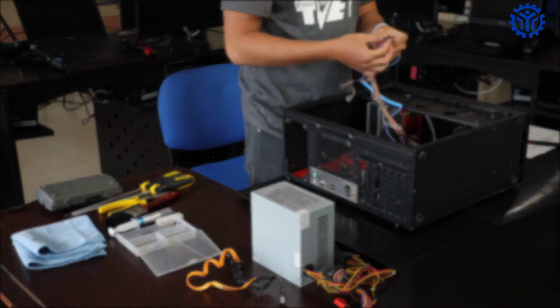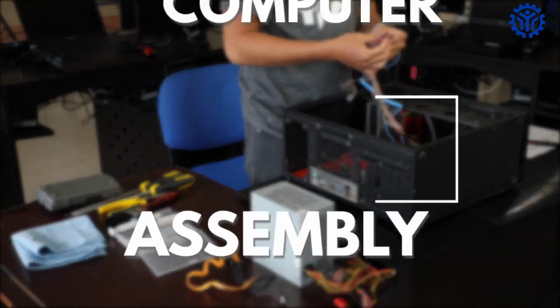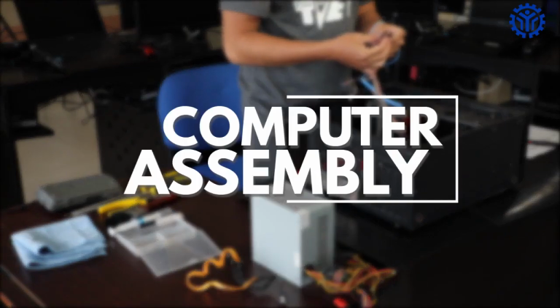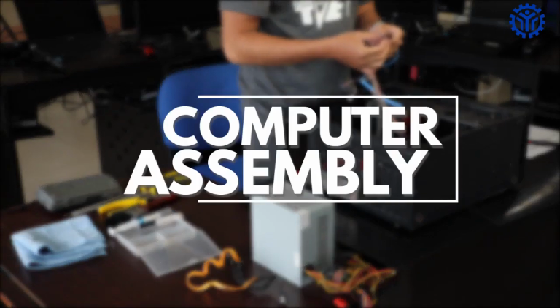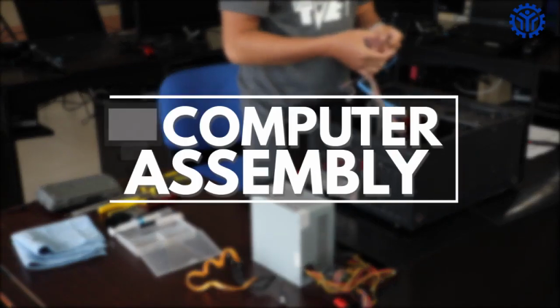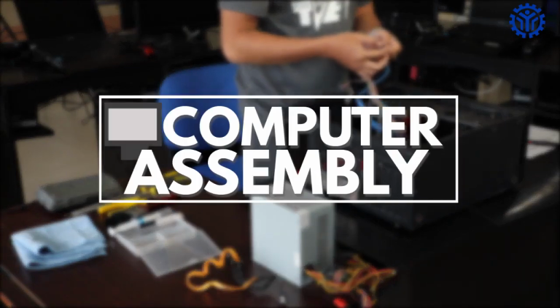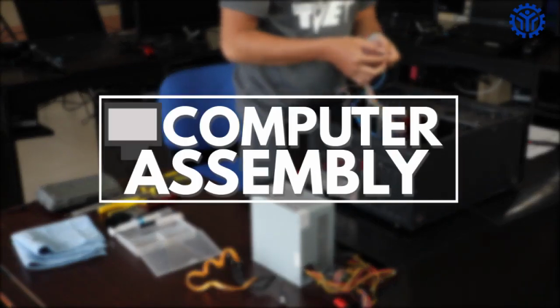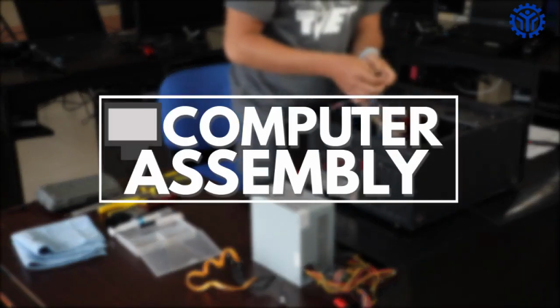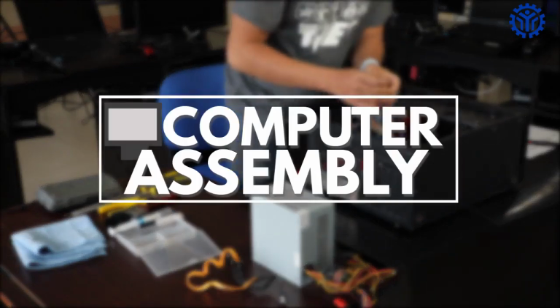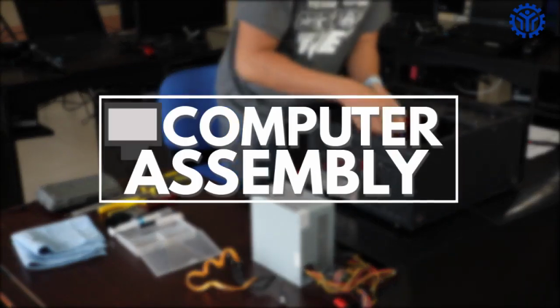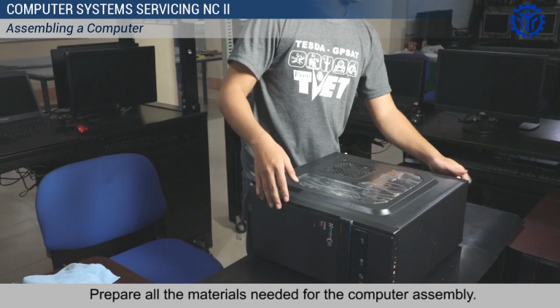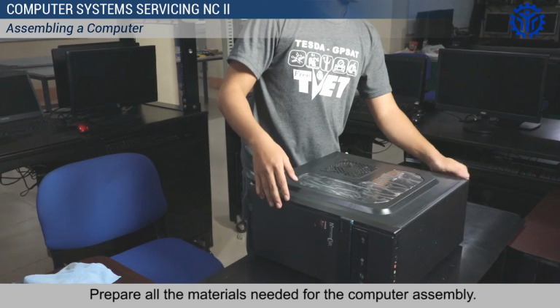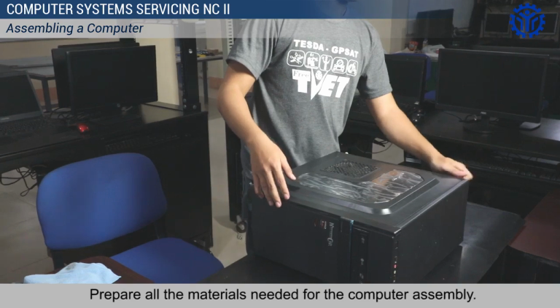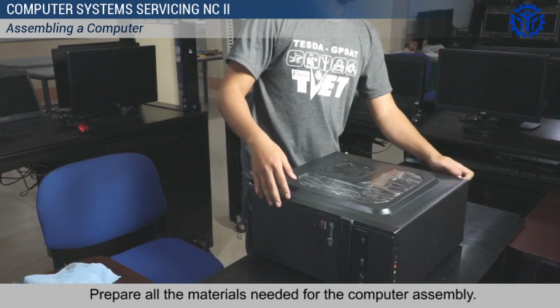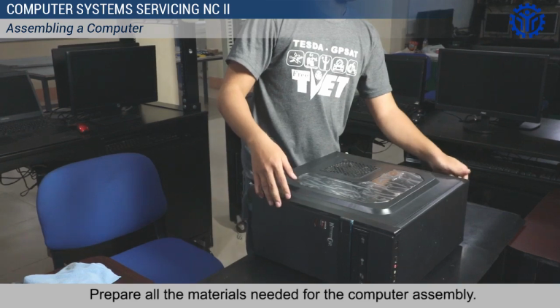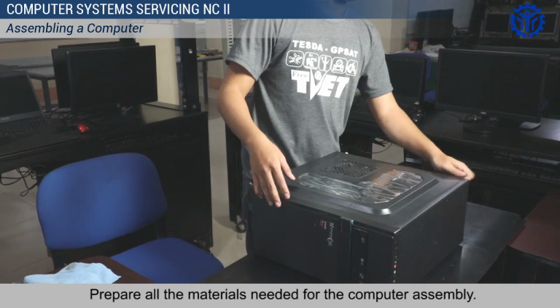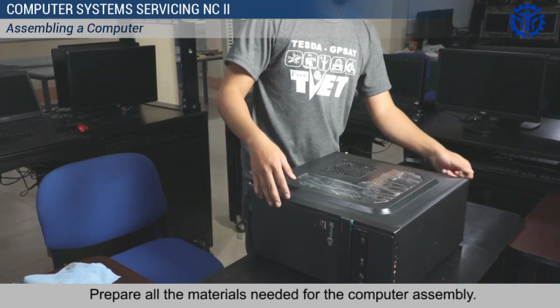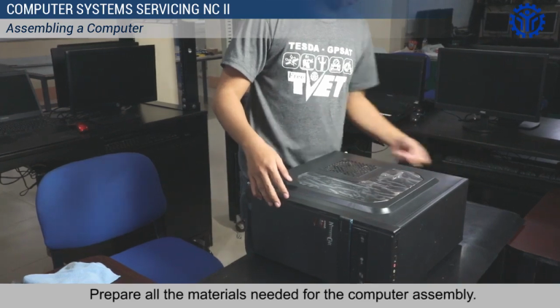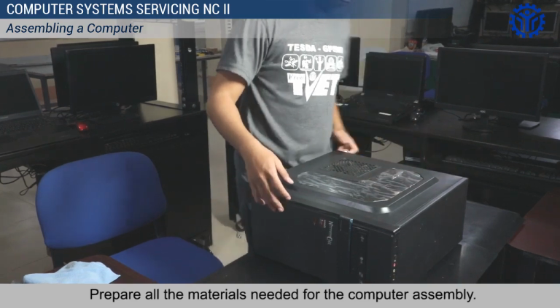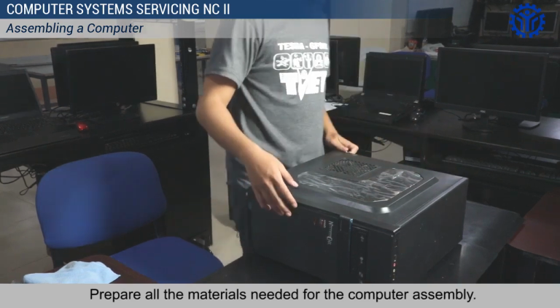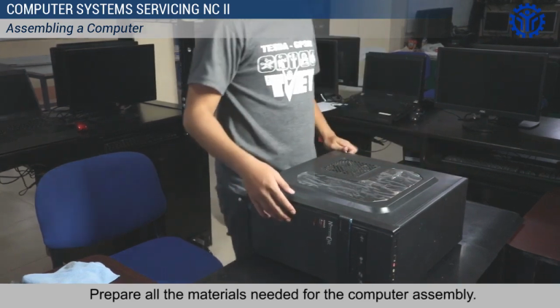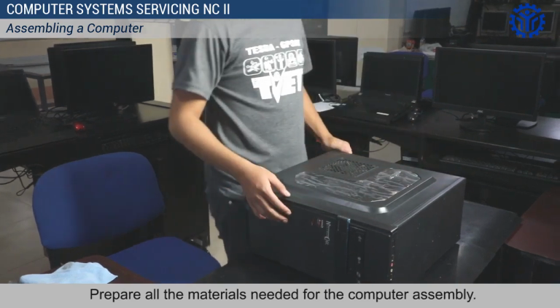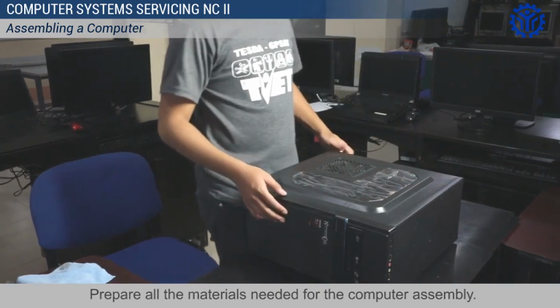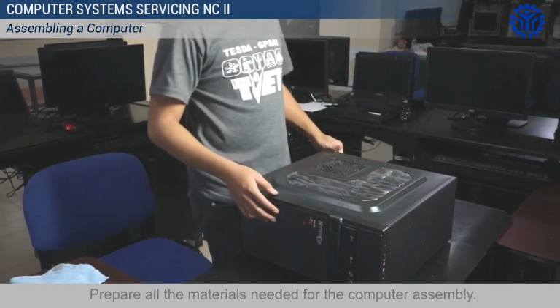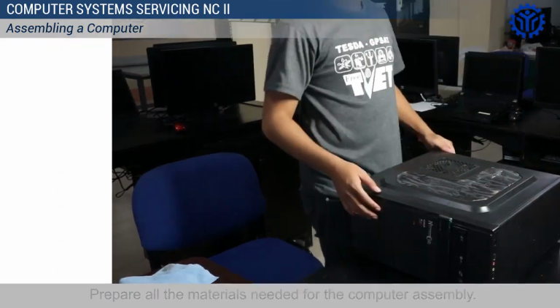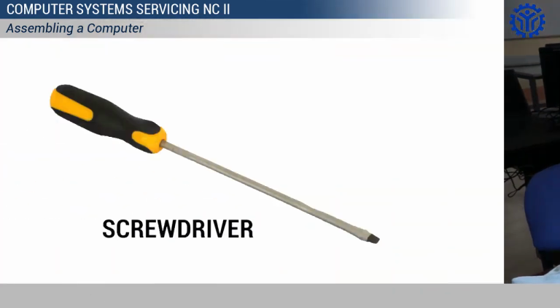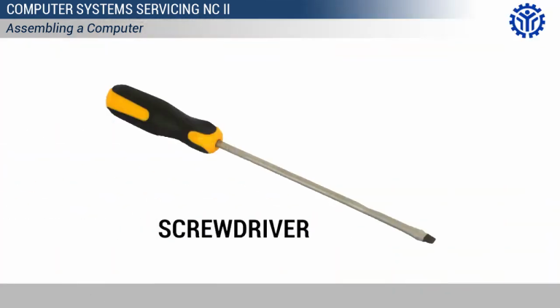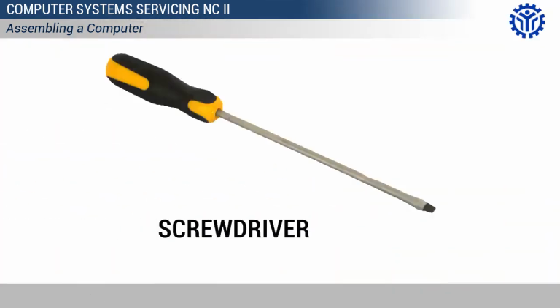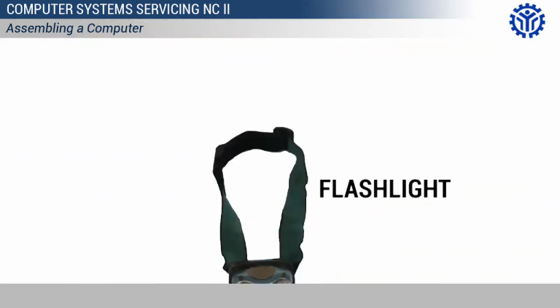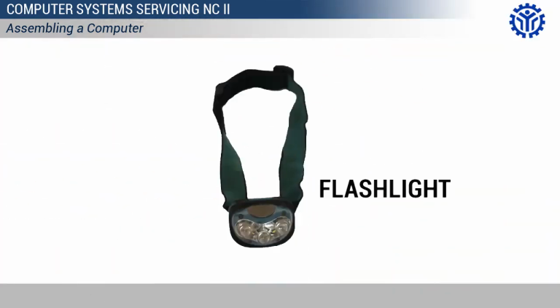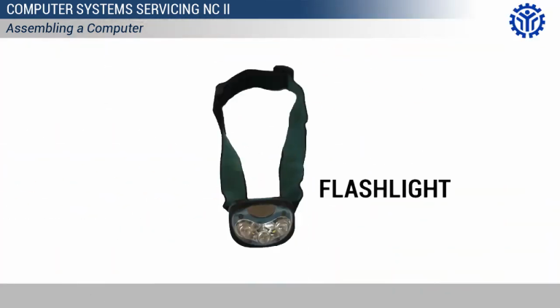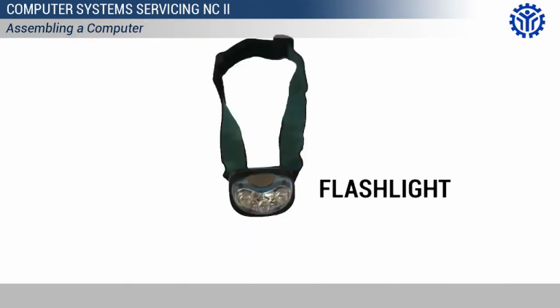Computer Assembly. Prepare all the materials needed for the computer assembly. You will be needing the following tools.